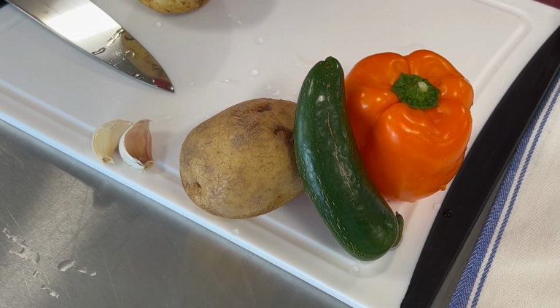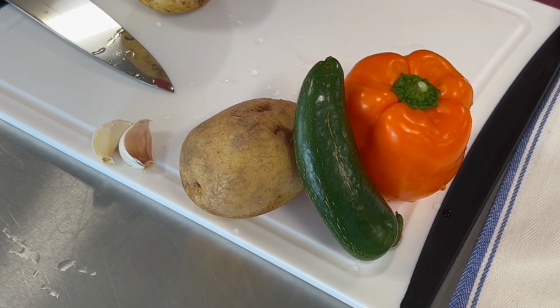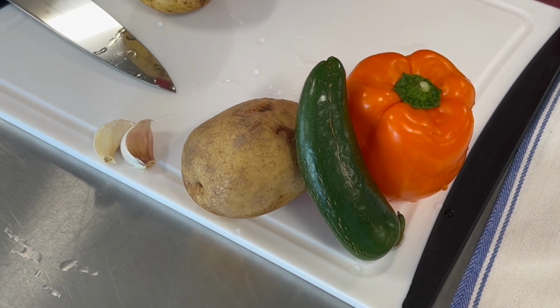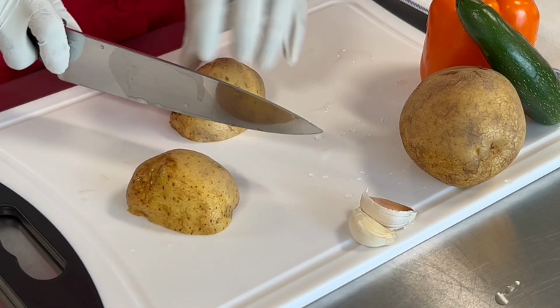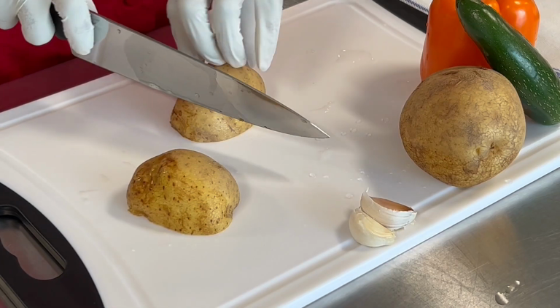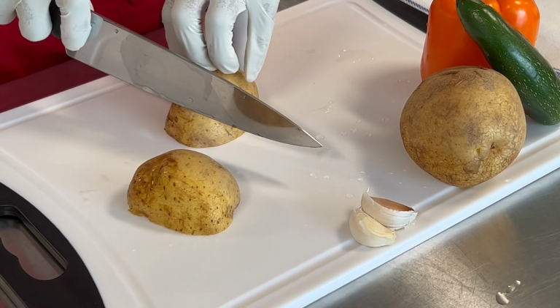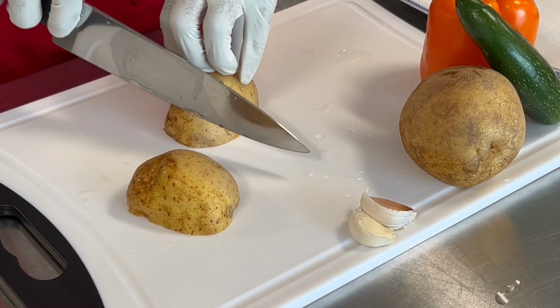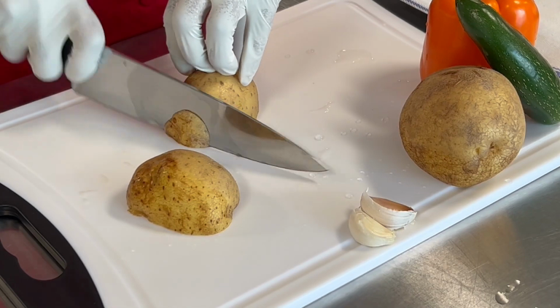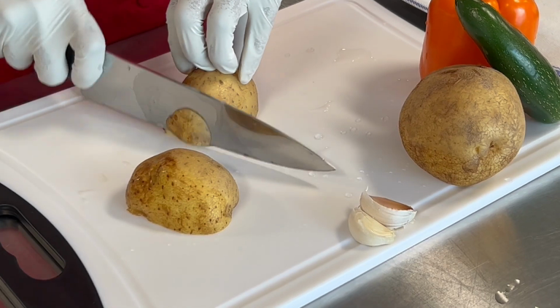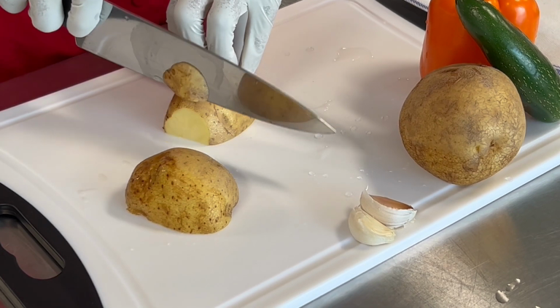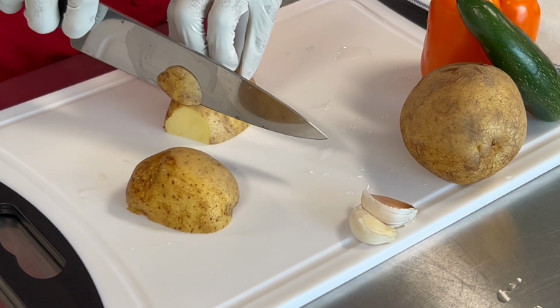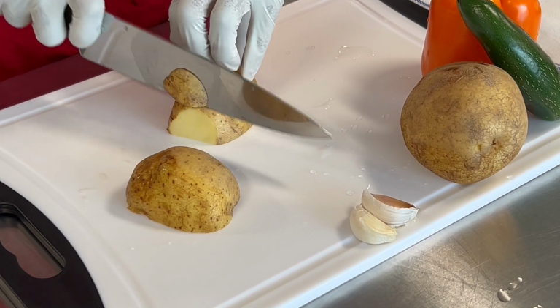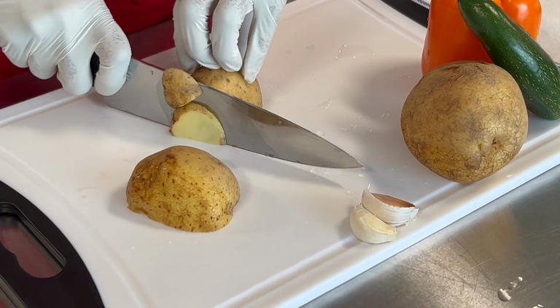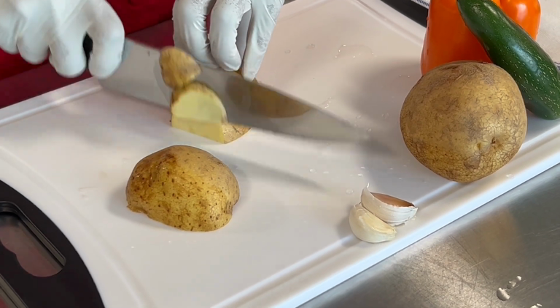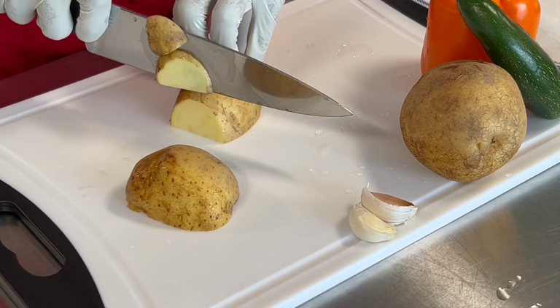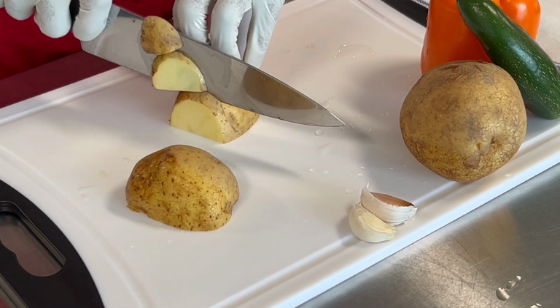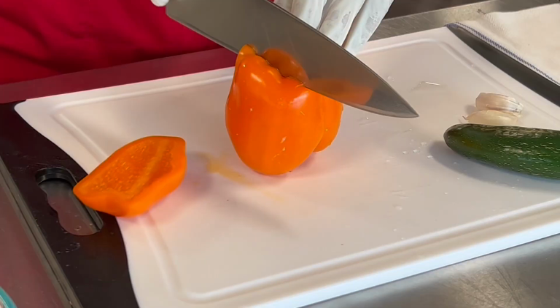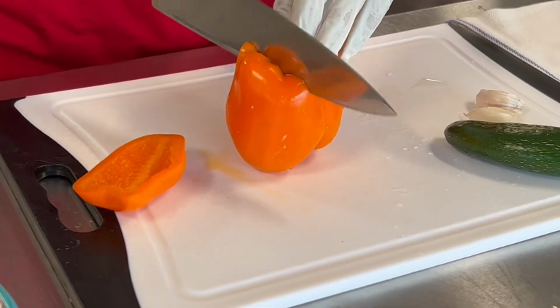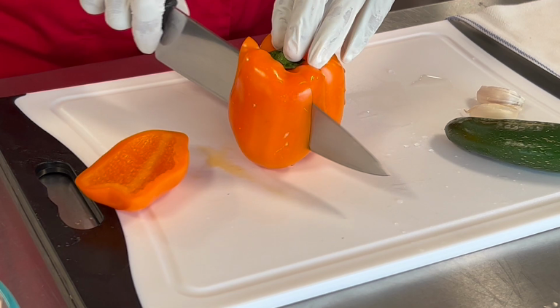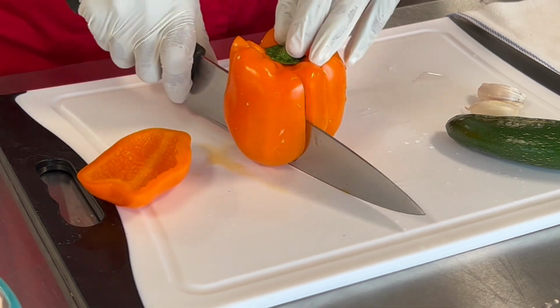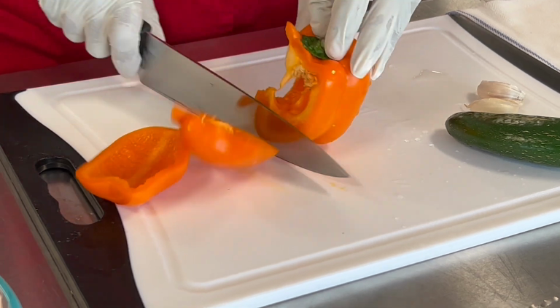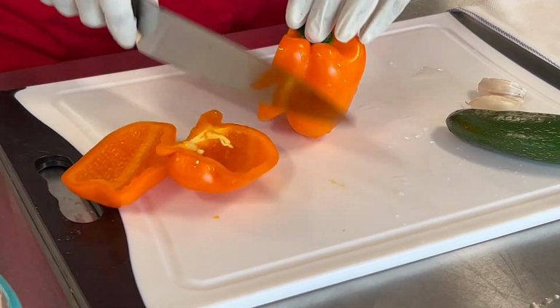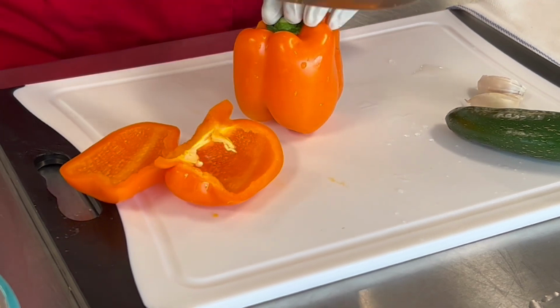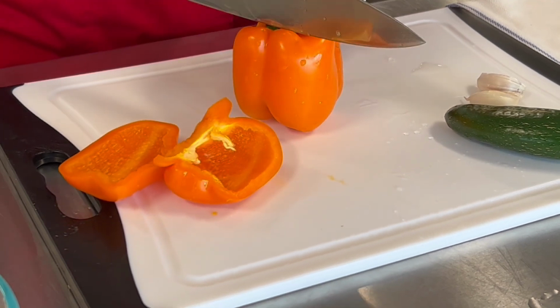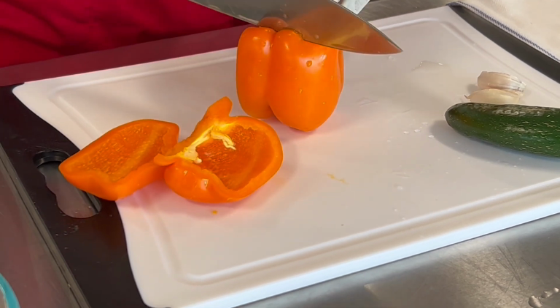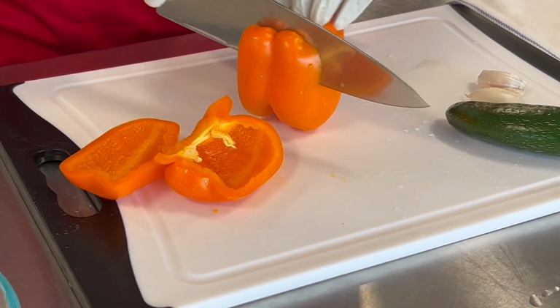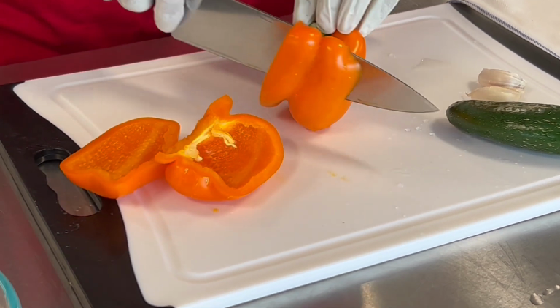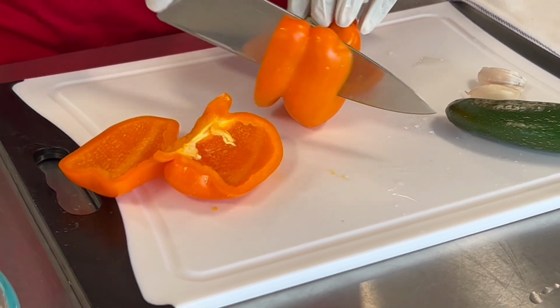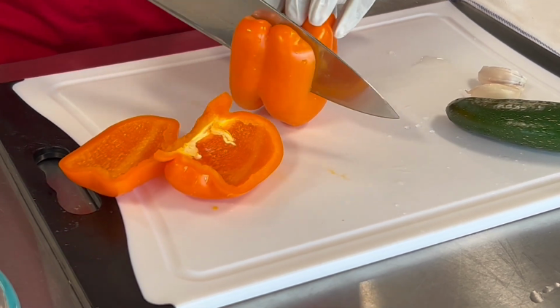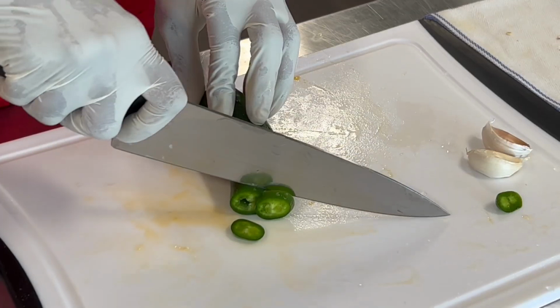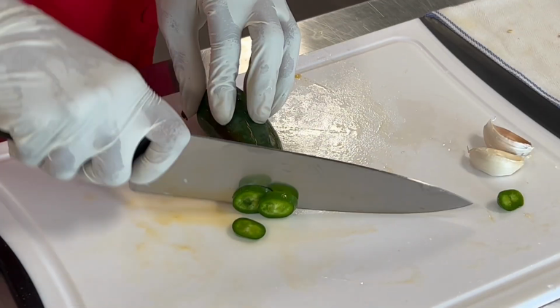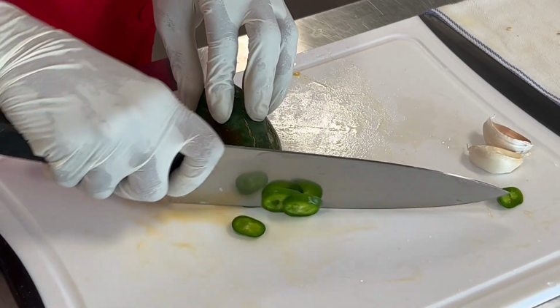My ingredients include potatoes, bell pepper, a chili pepper, a little bit of butter, some garlic, and salt and pepper.